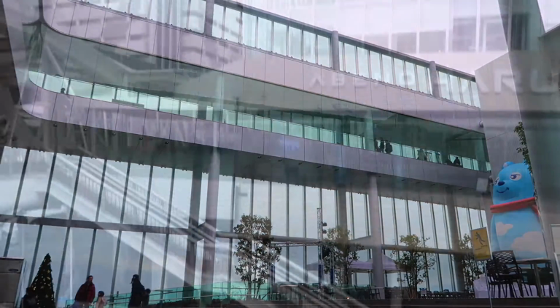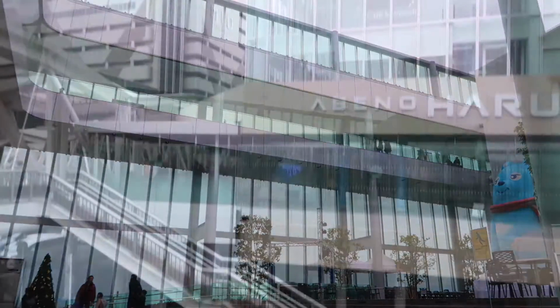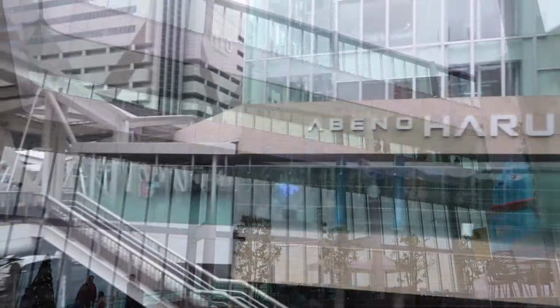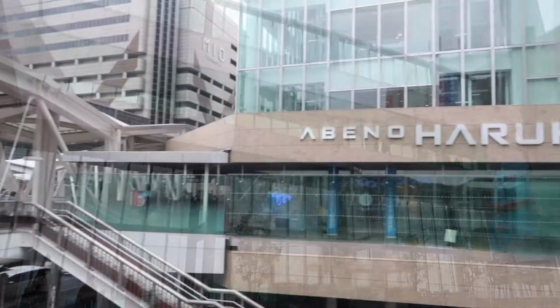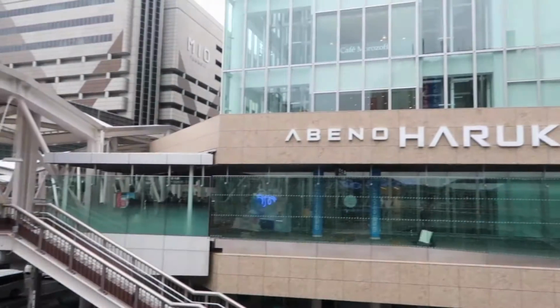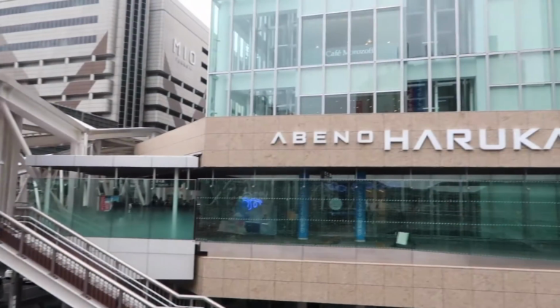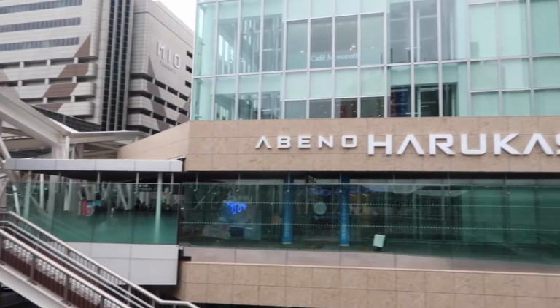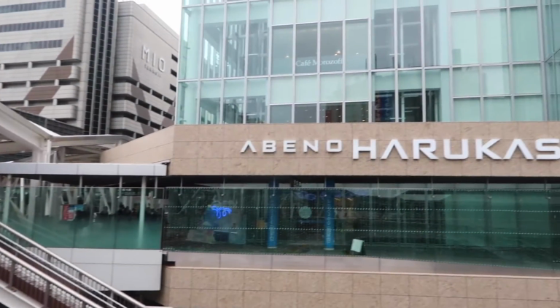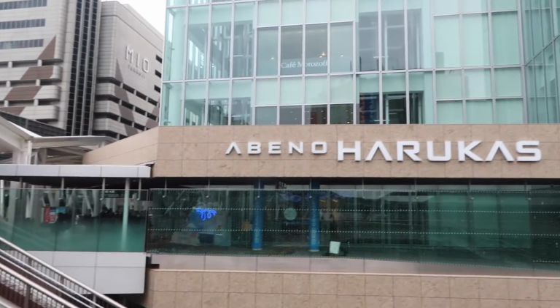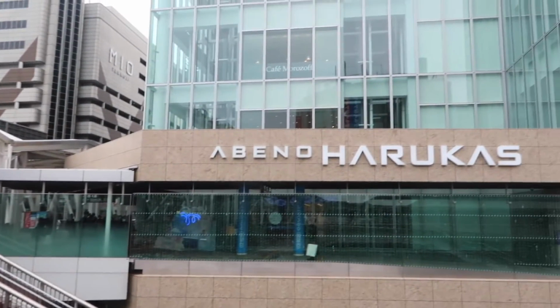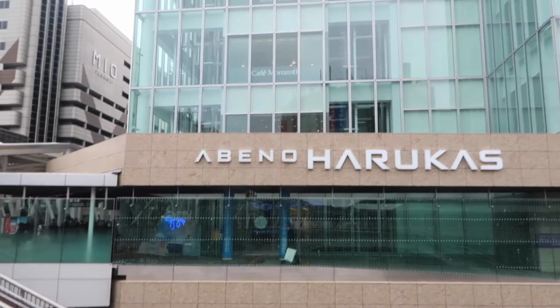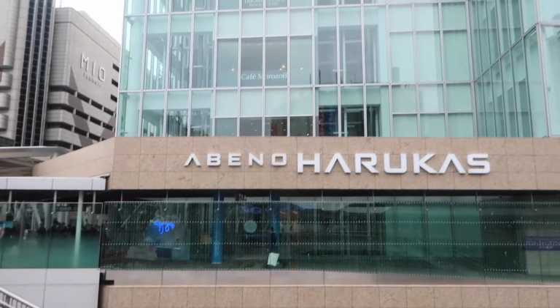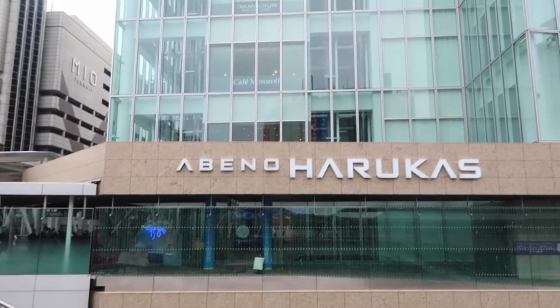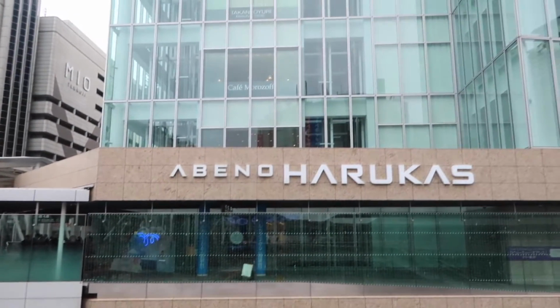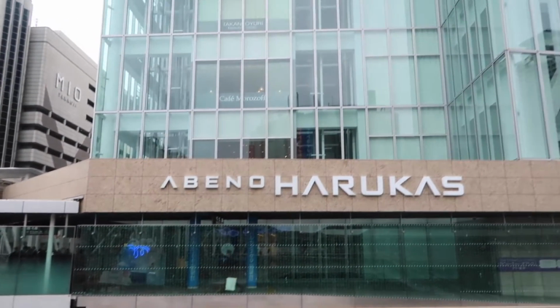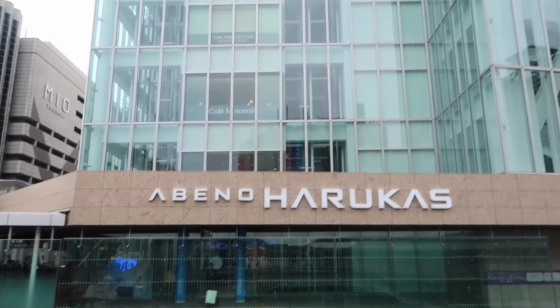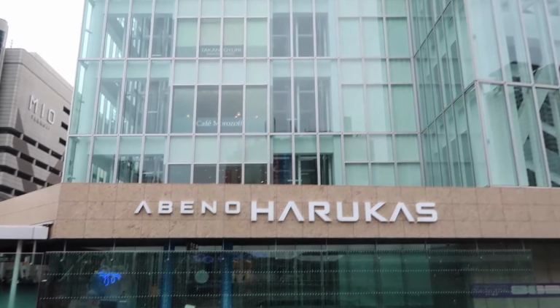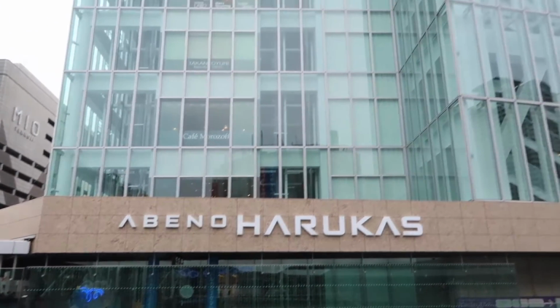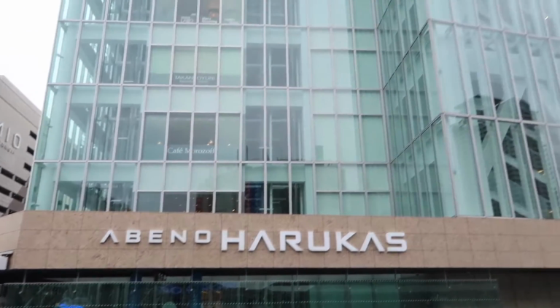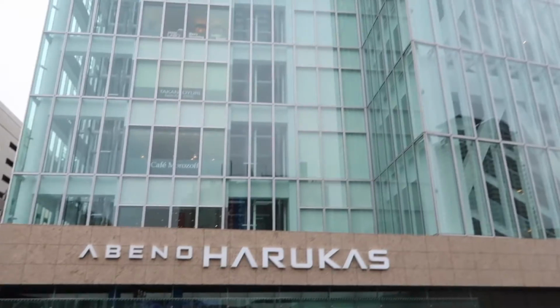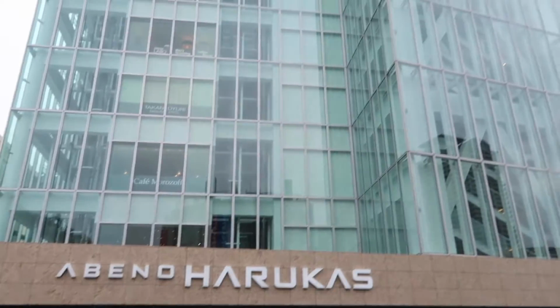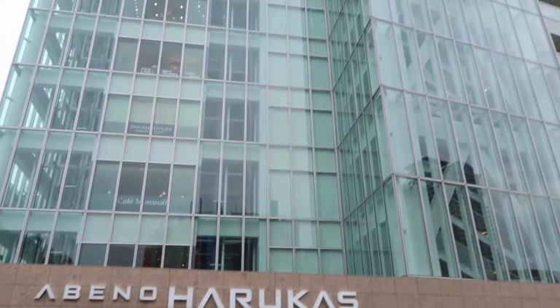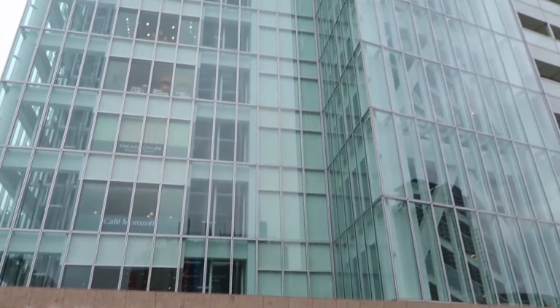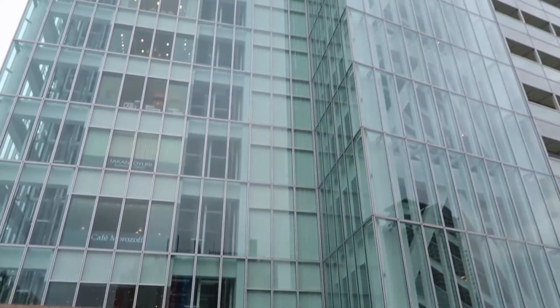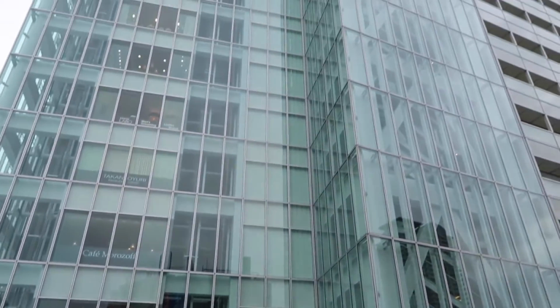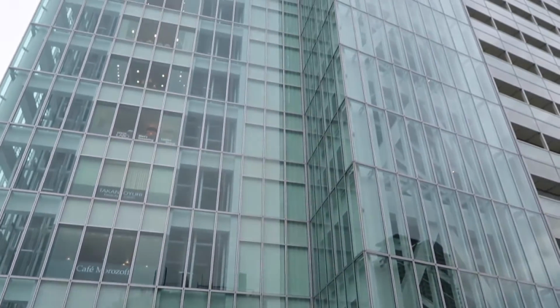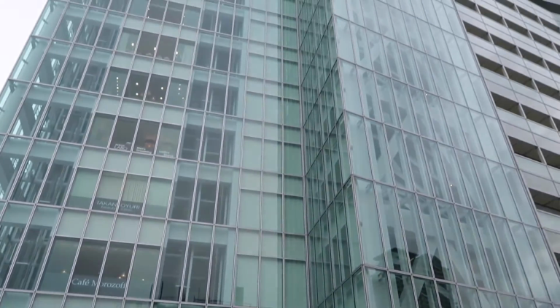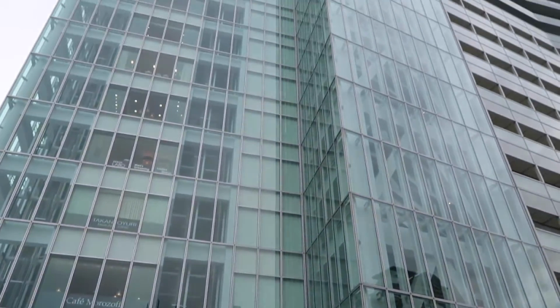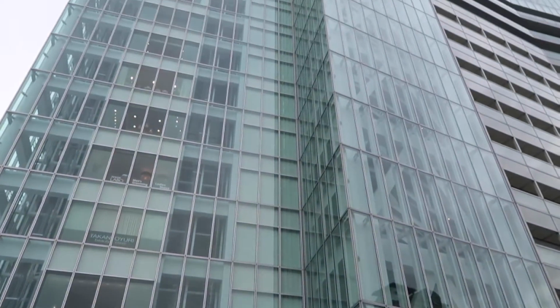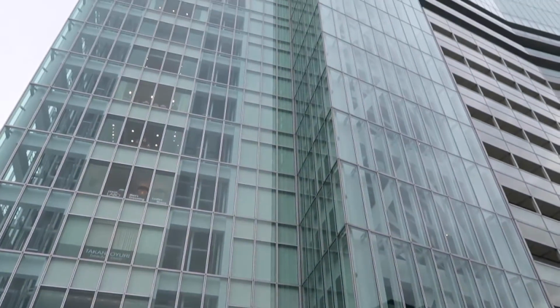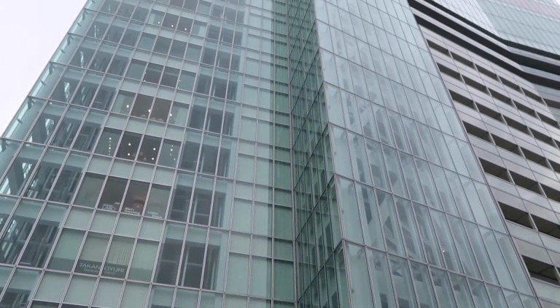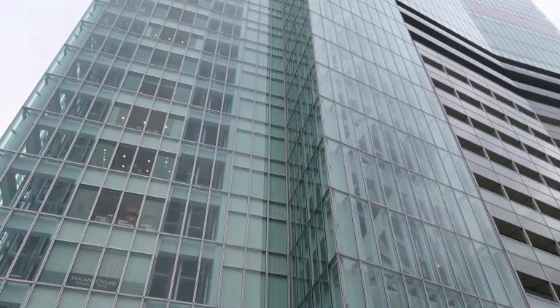We have made it to Abeno Harukas, here is the tallest skyscraper in Japan.